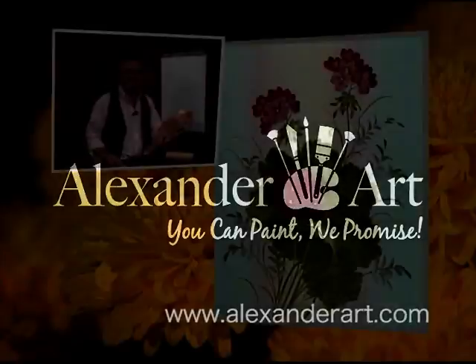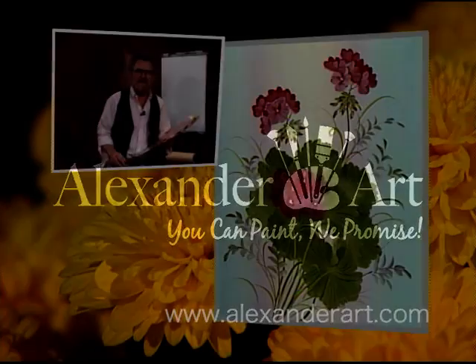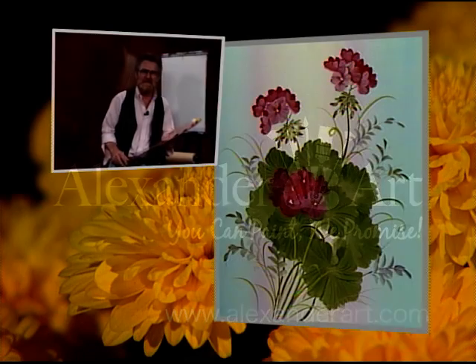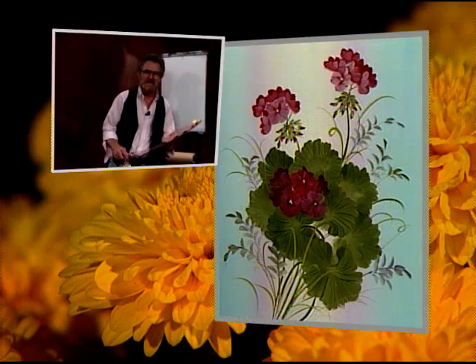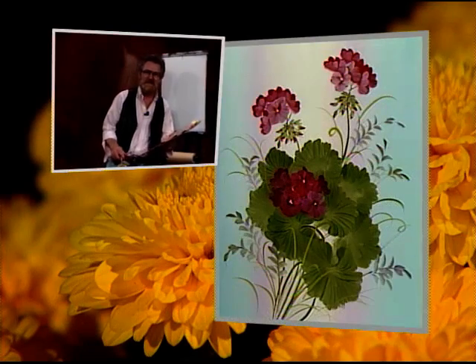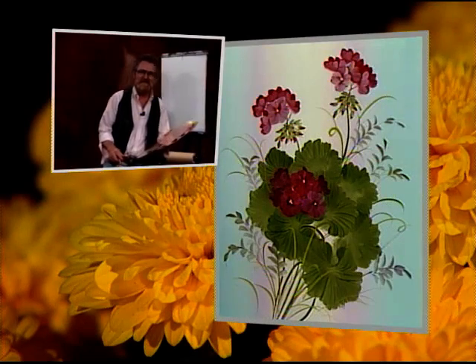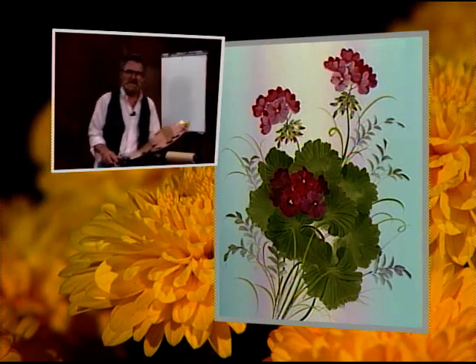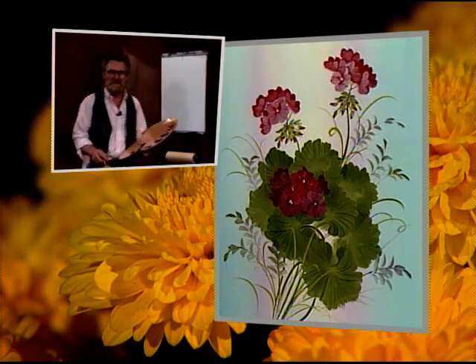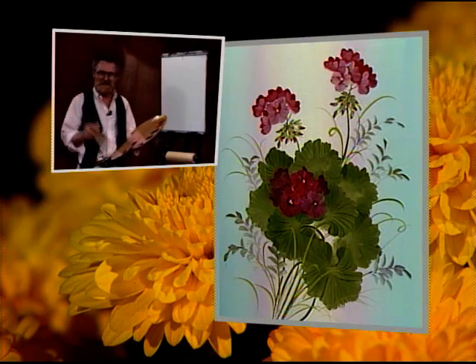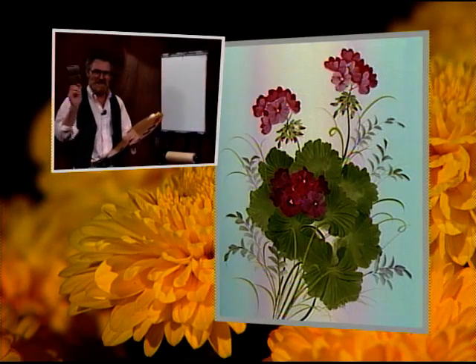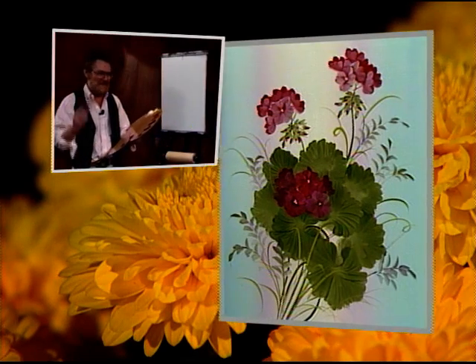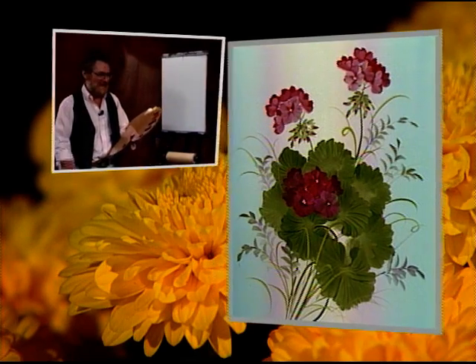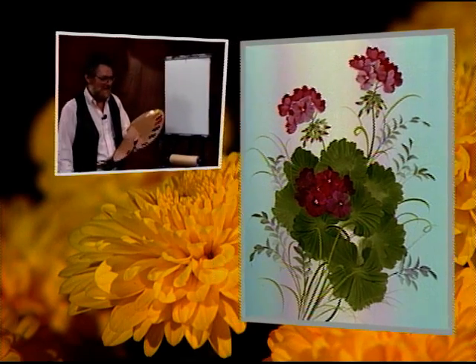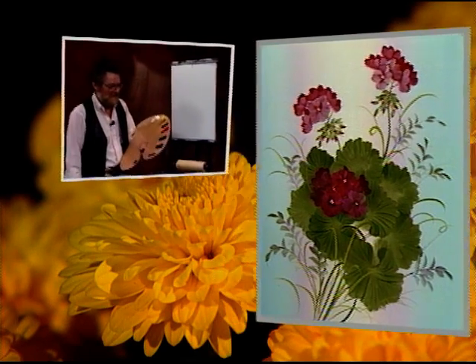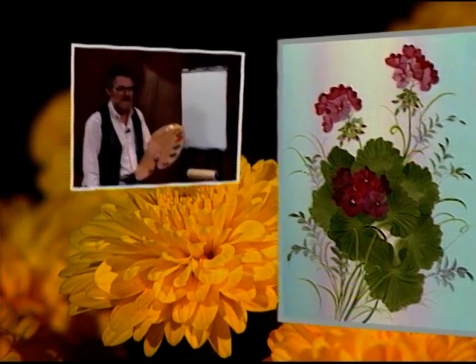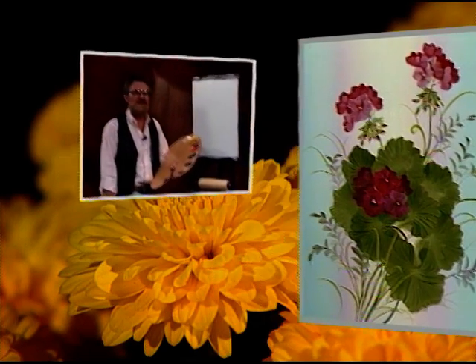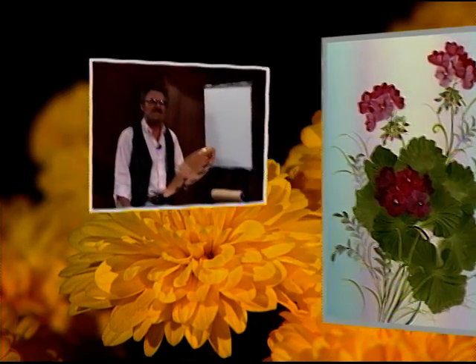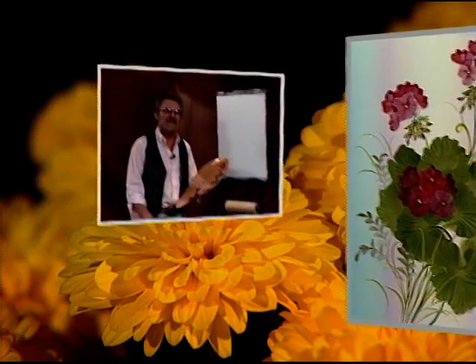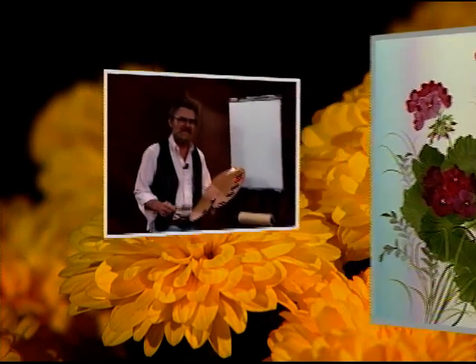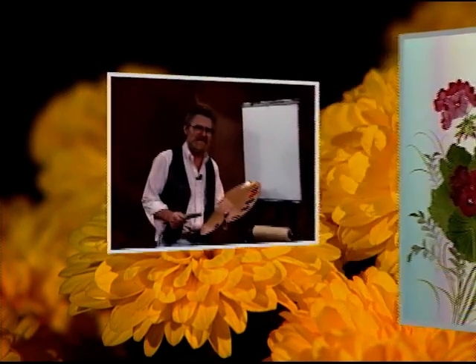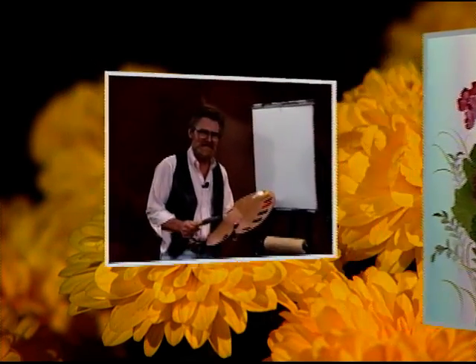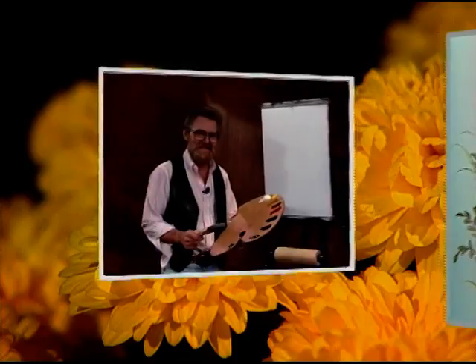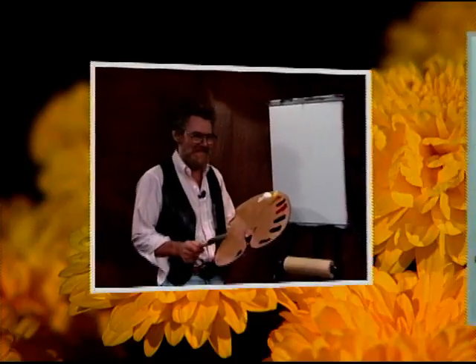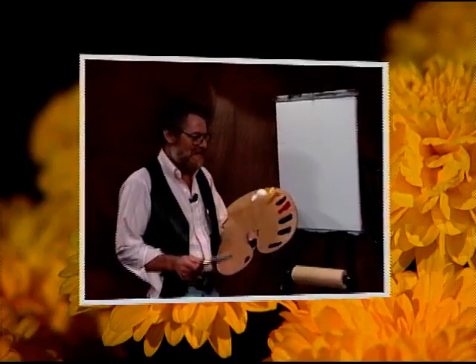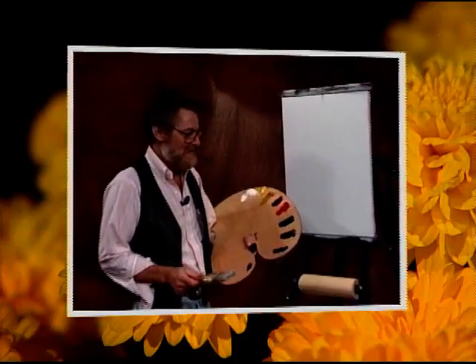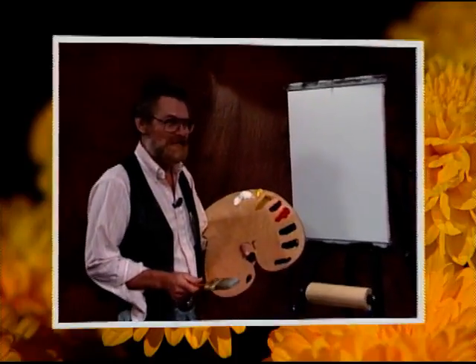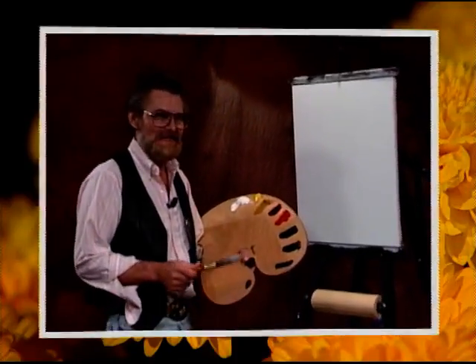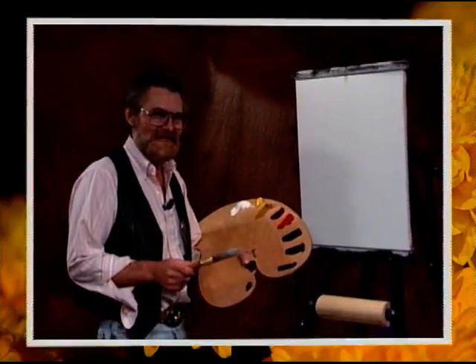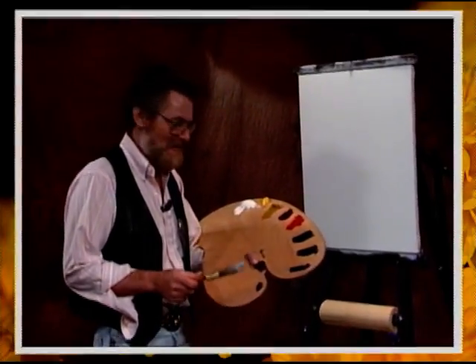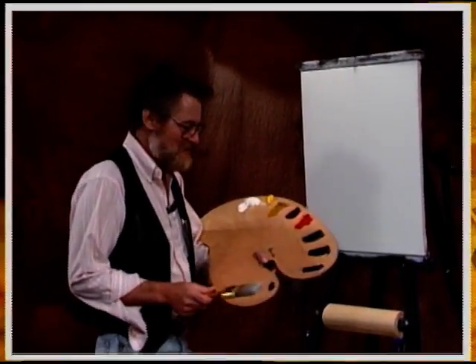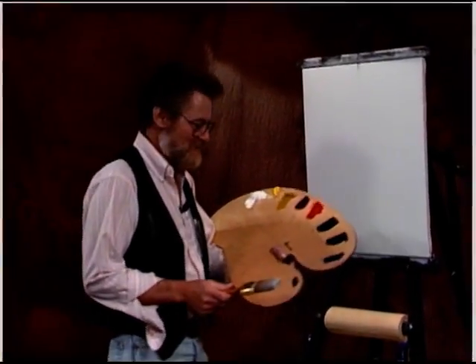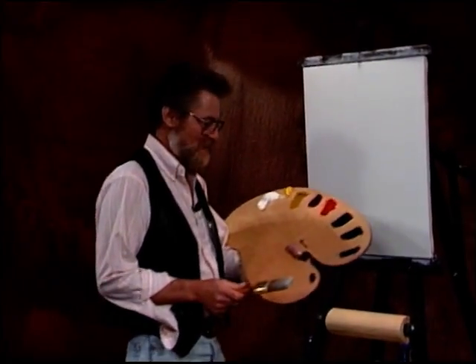Hello, I'm Lowell Spears. I want to welcome you to the show today. I'm going to do geraniums — something a little different. I haven't seen it before.